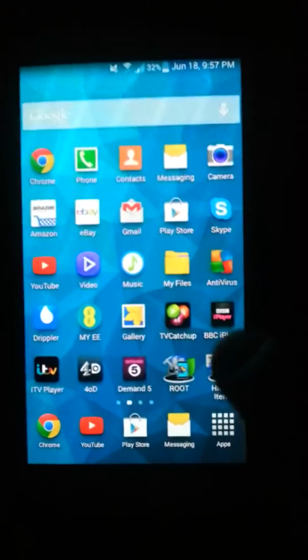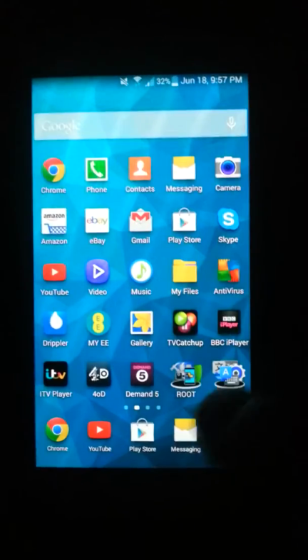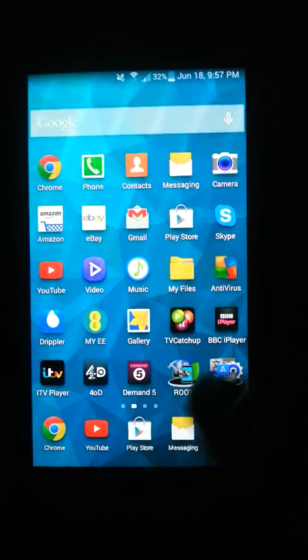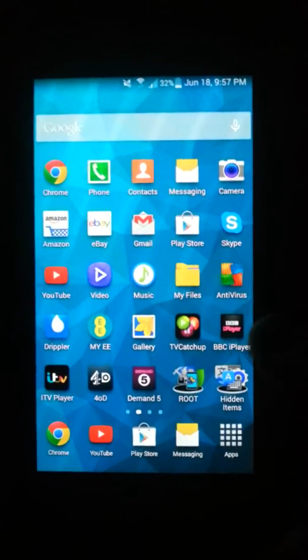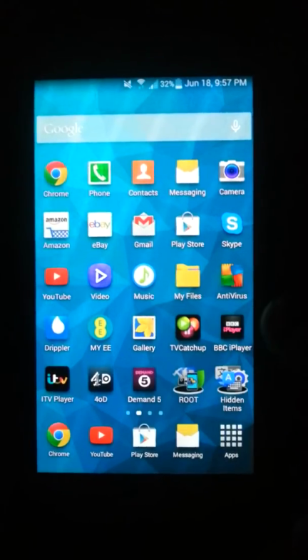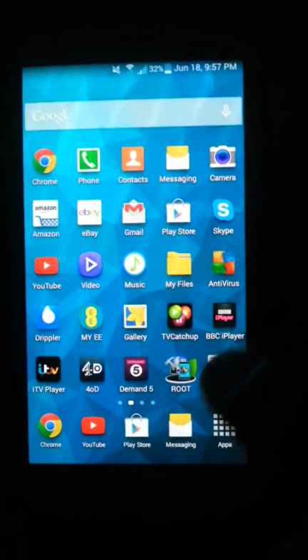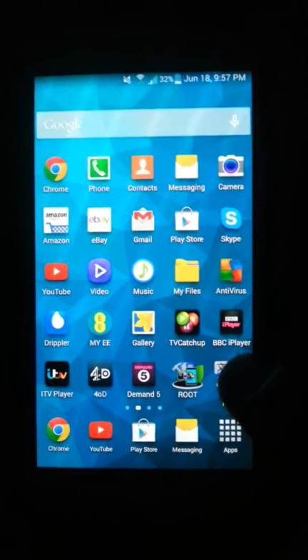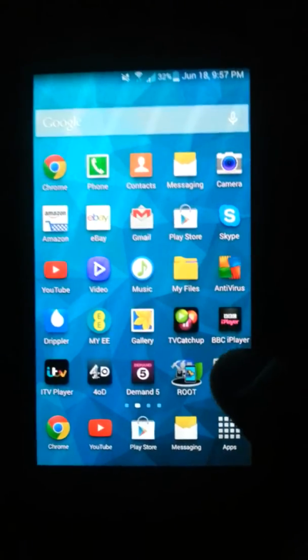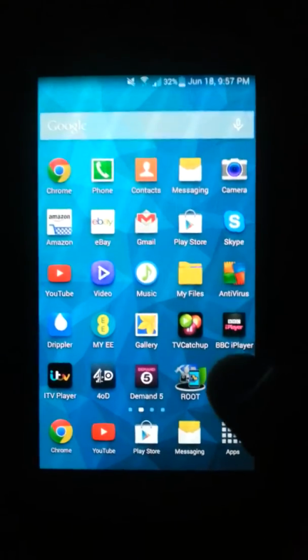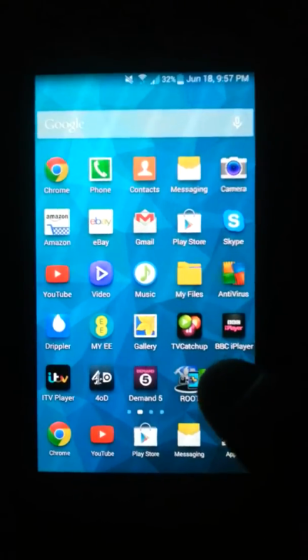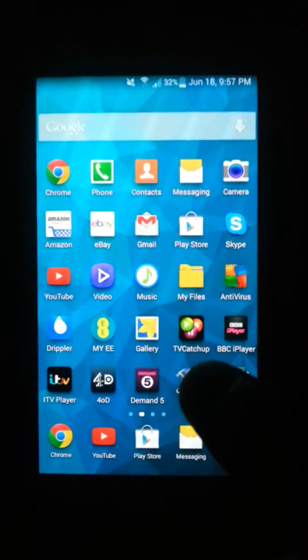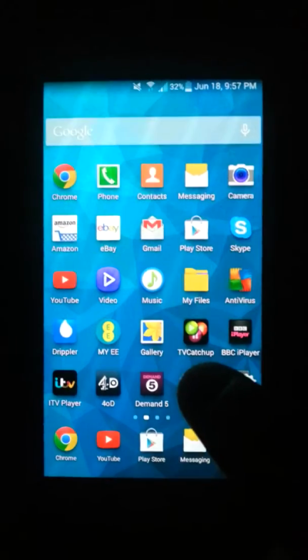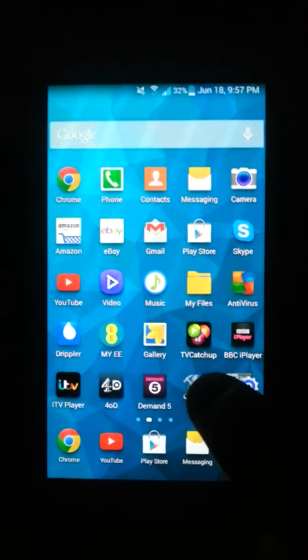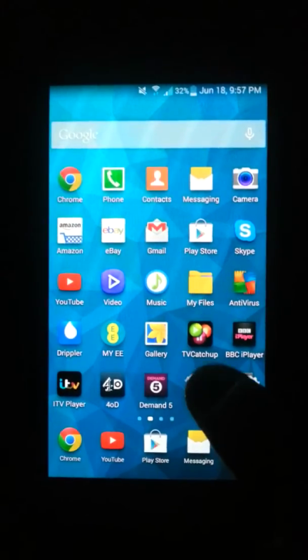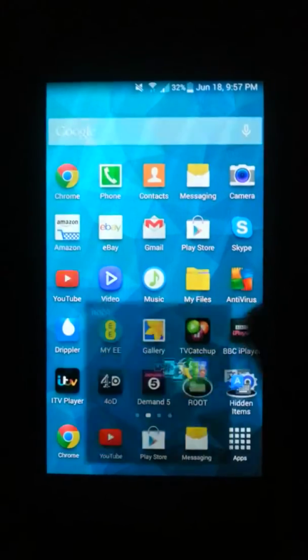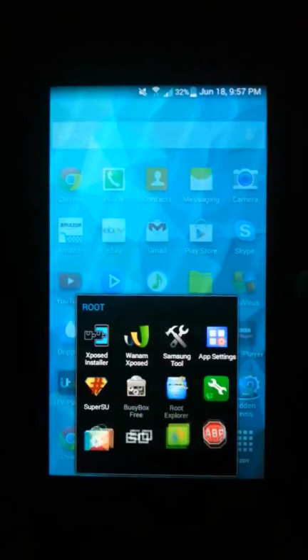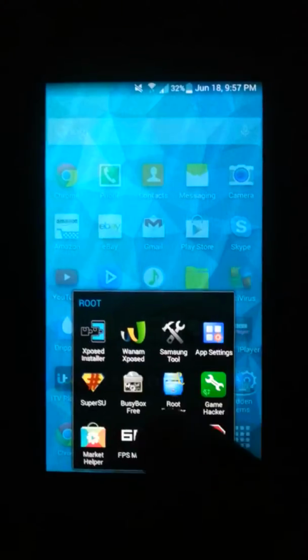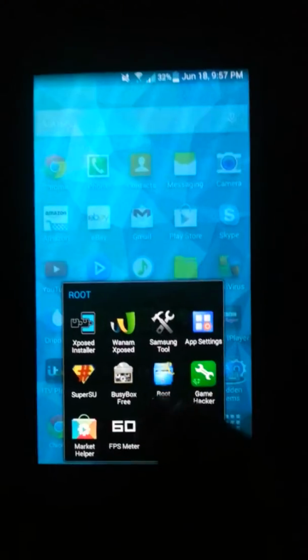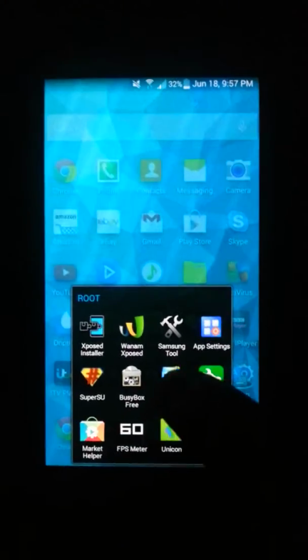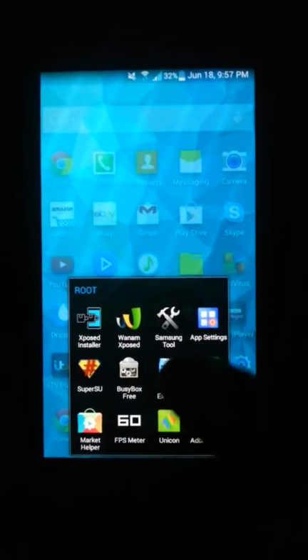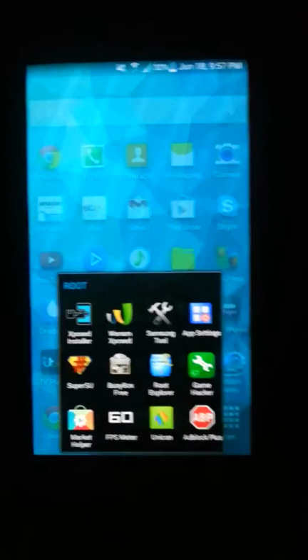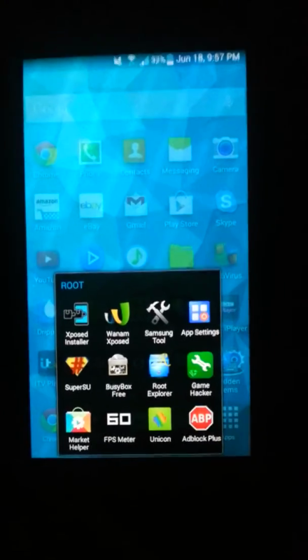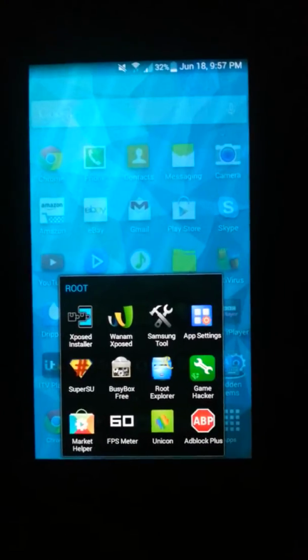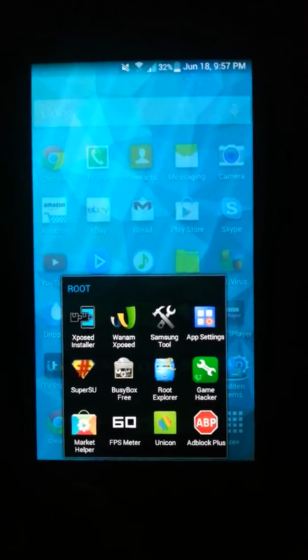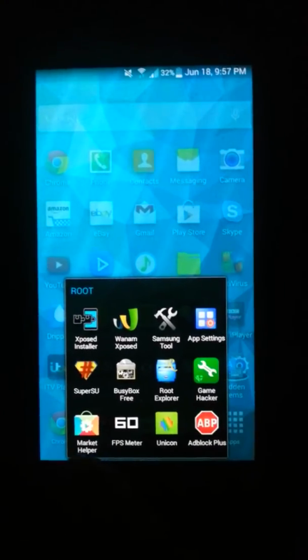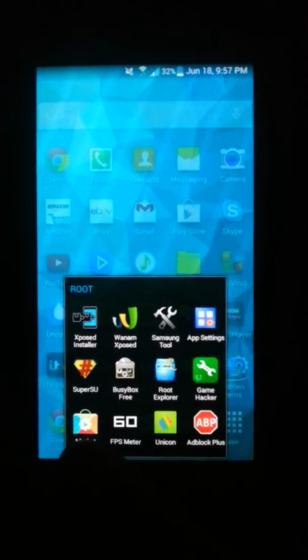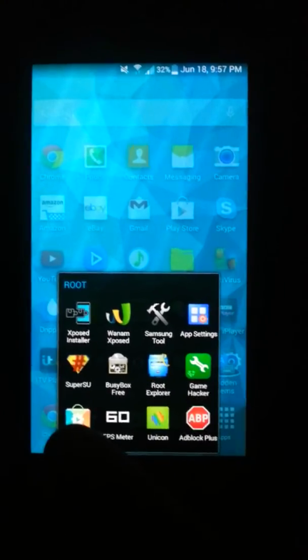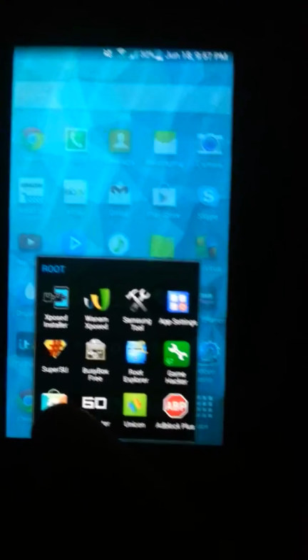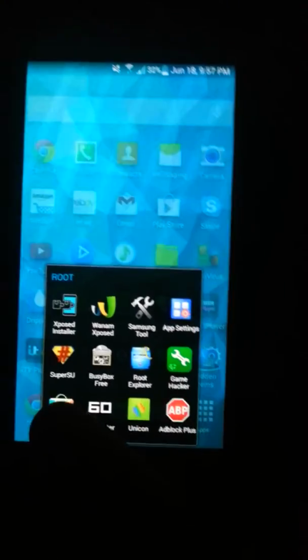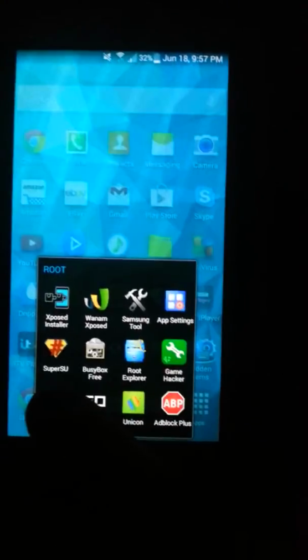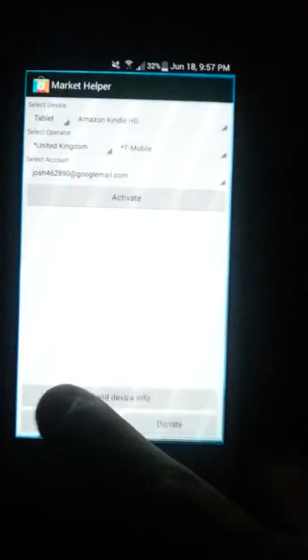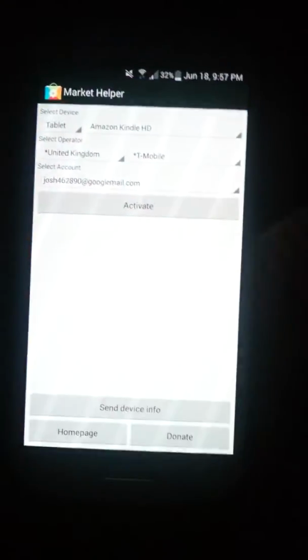What you need is root. I'm using the Samsung Galaxy S3 — I've rooted my phone. And you need an app called Market Helper. Once you've installed this app, you open it.